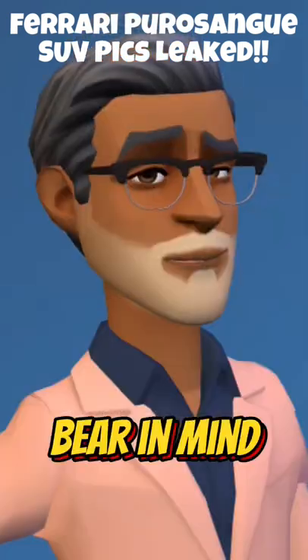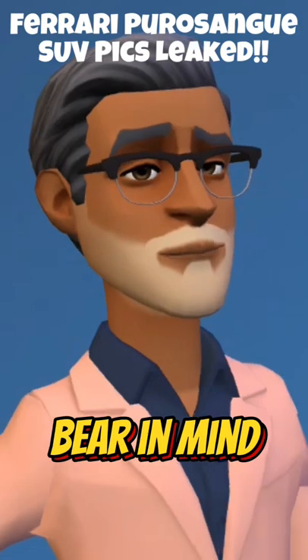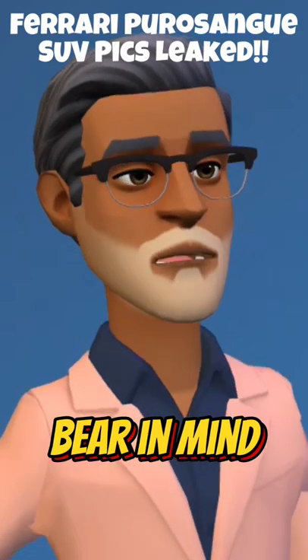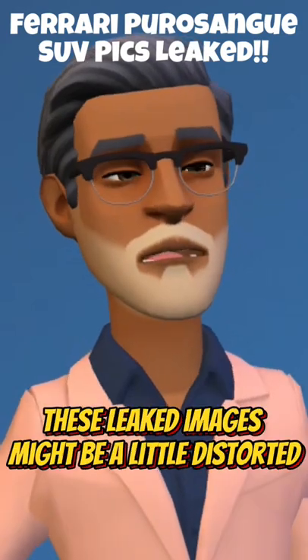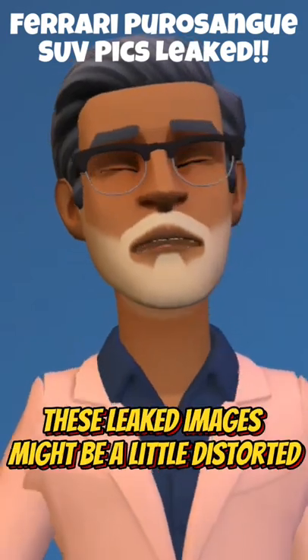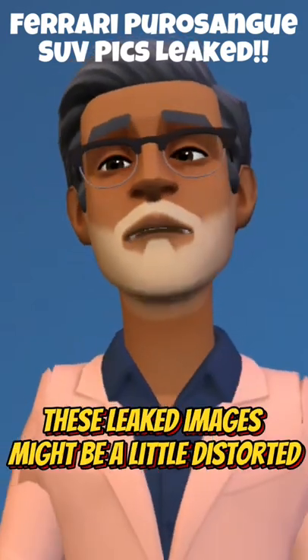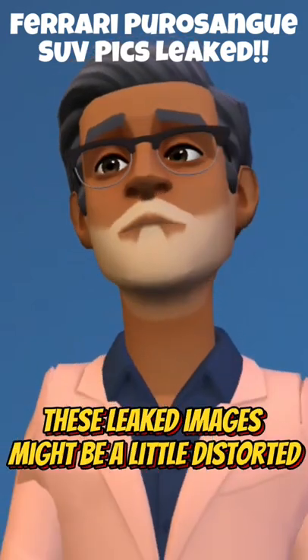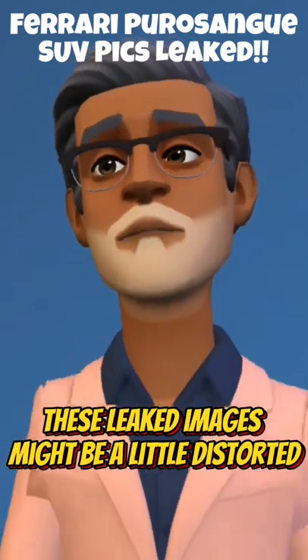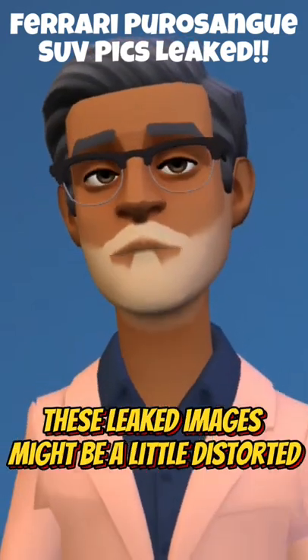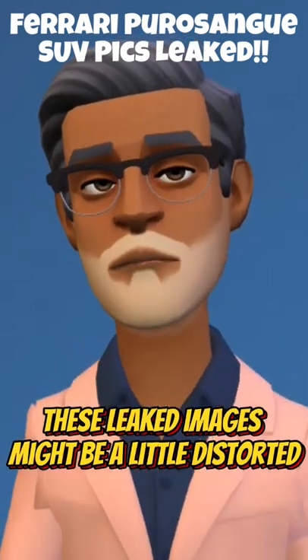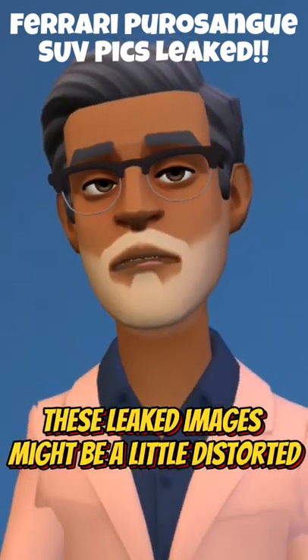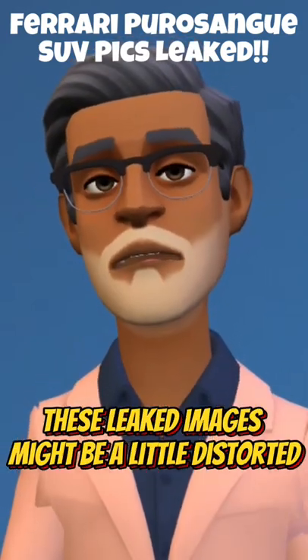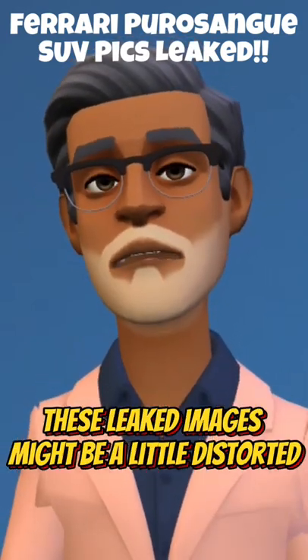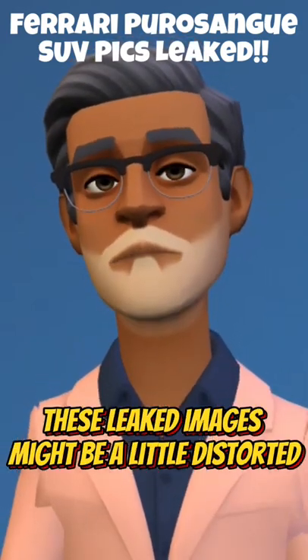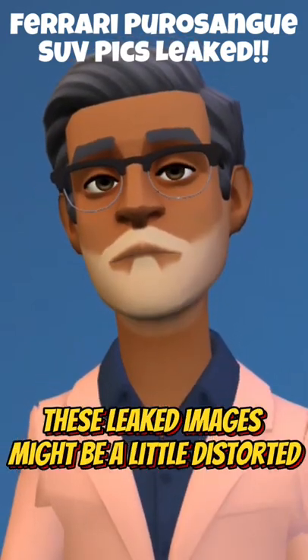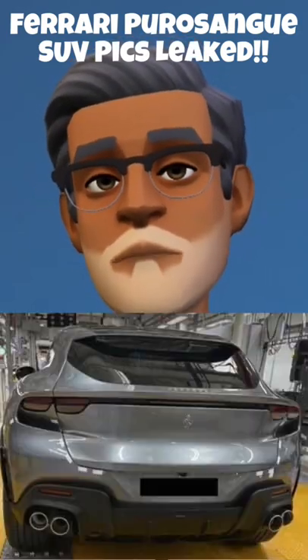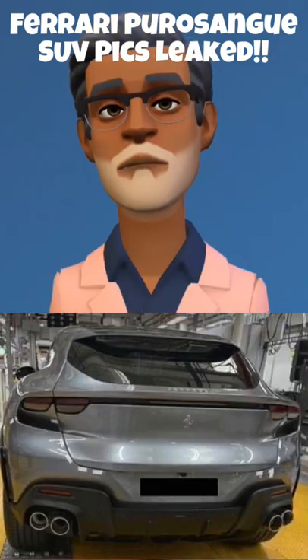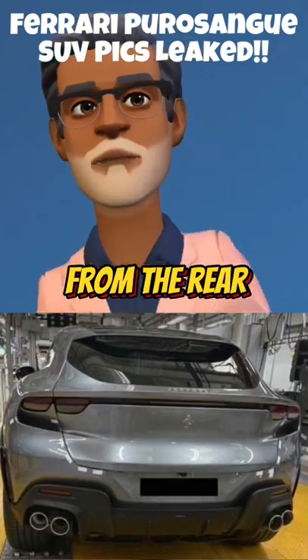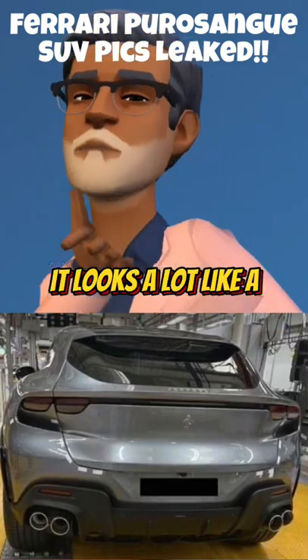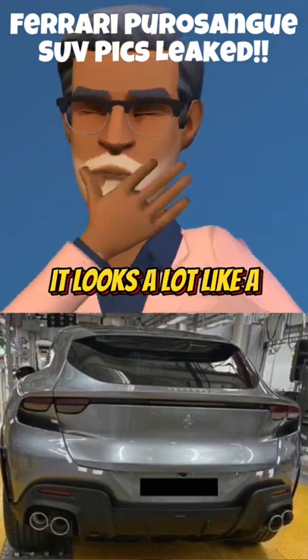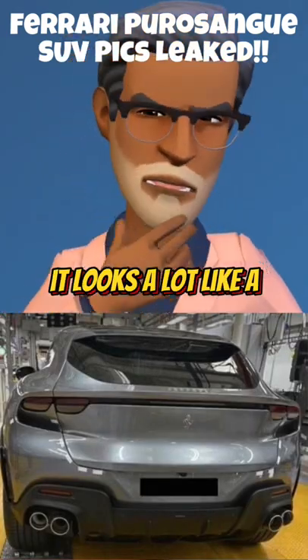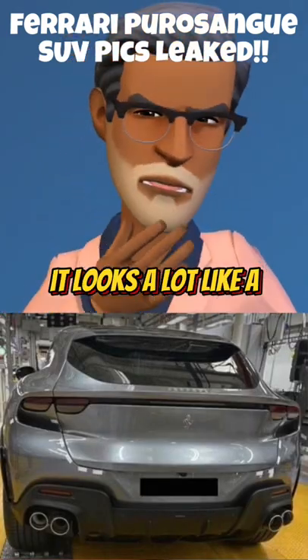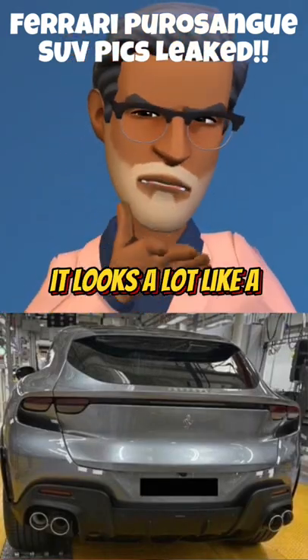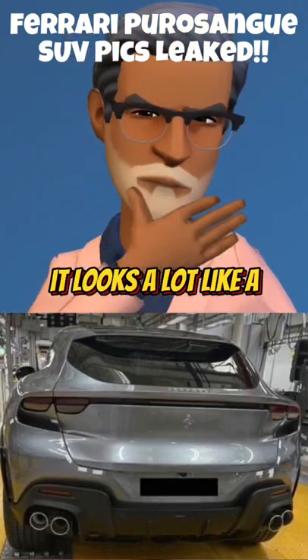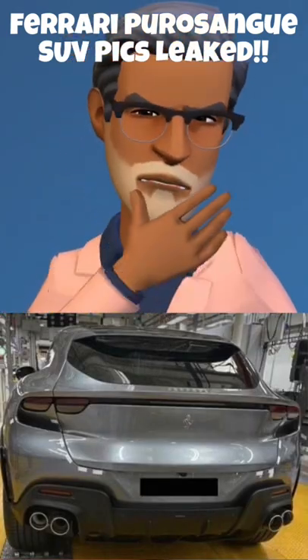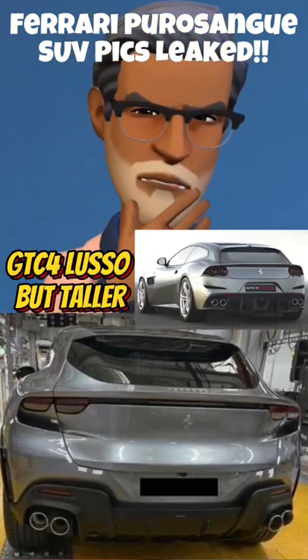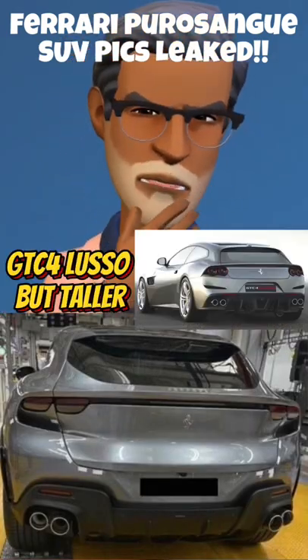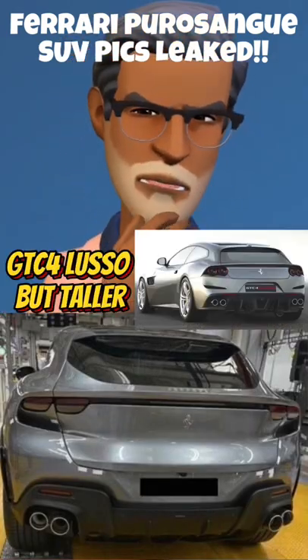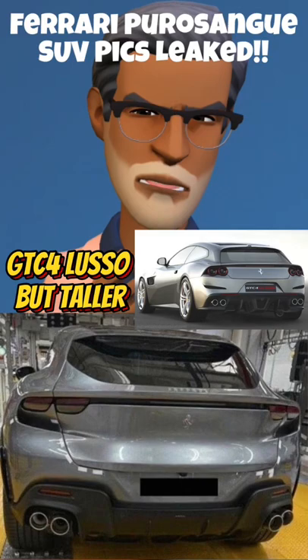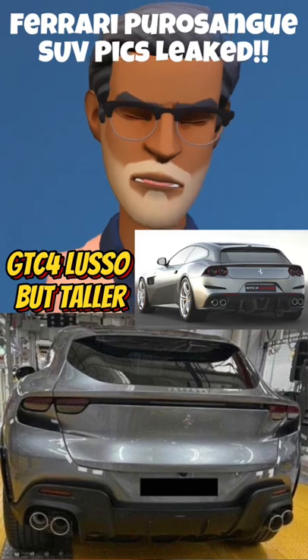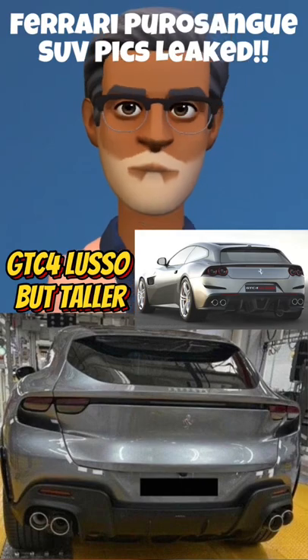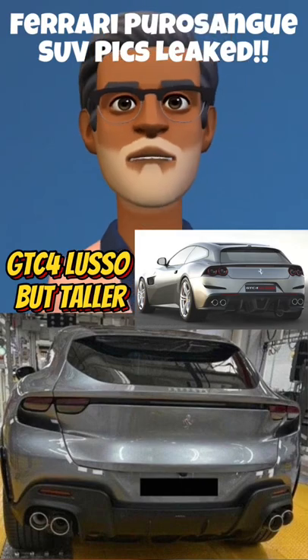Bear in mind these leaked images might be a little distorted. From the rear it looks a lot like a GTC4 Lusso but taller.